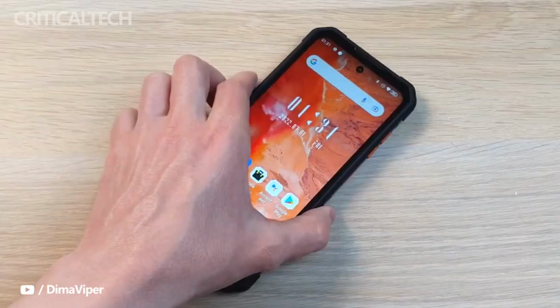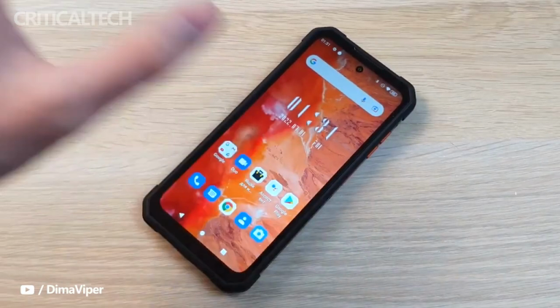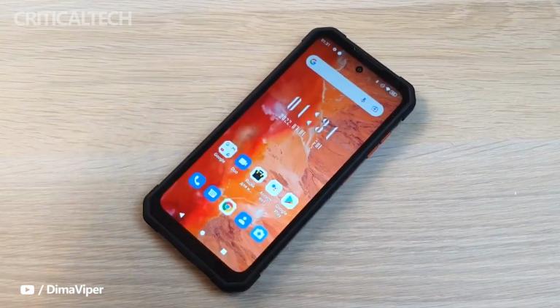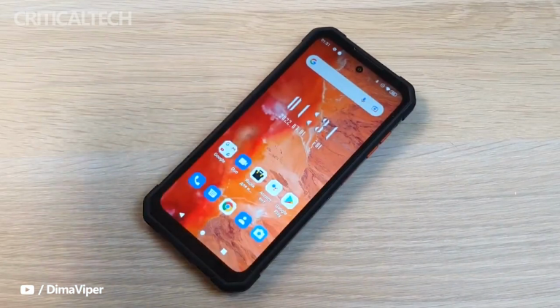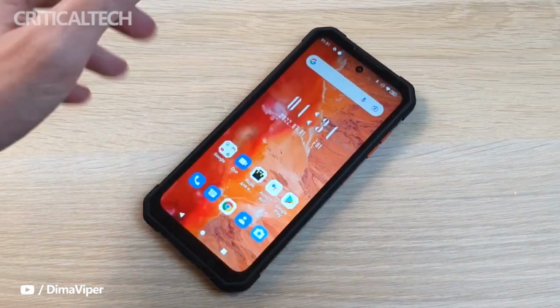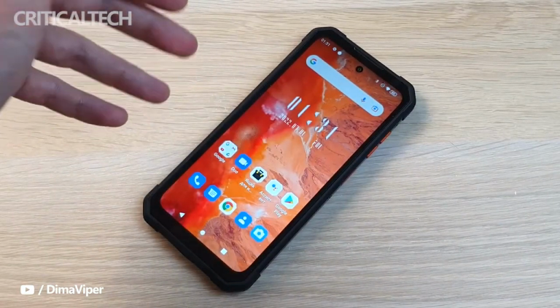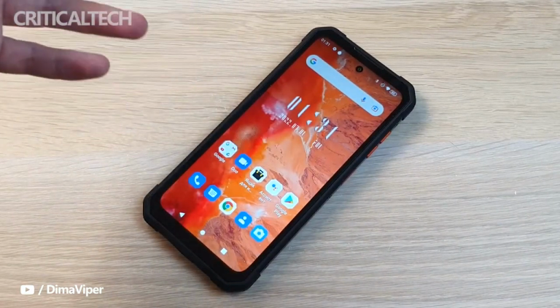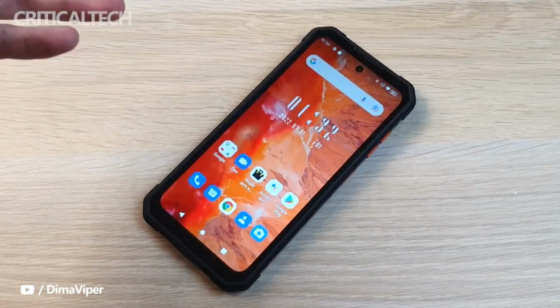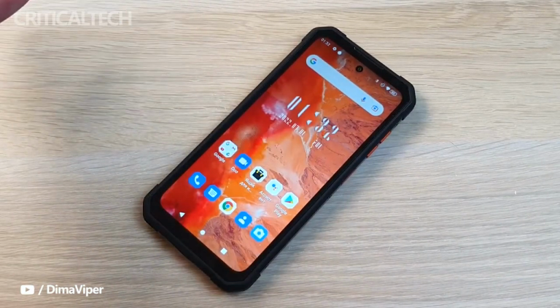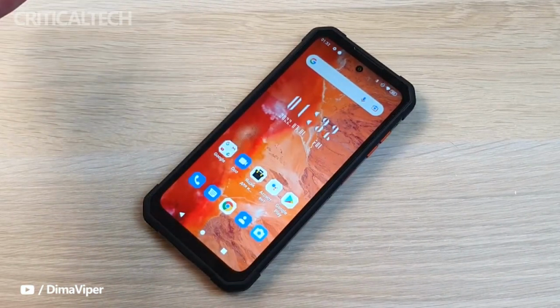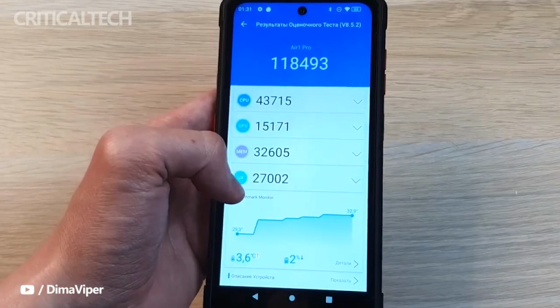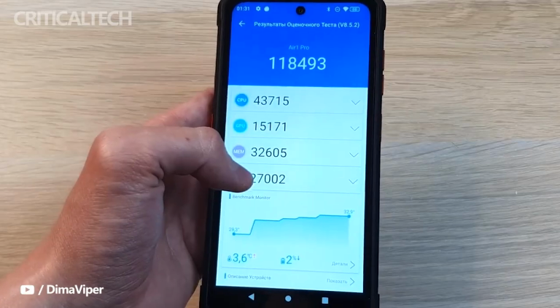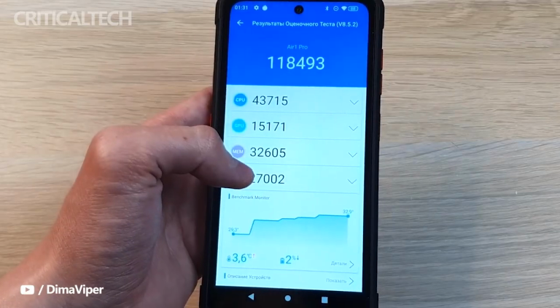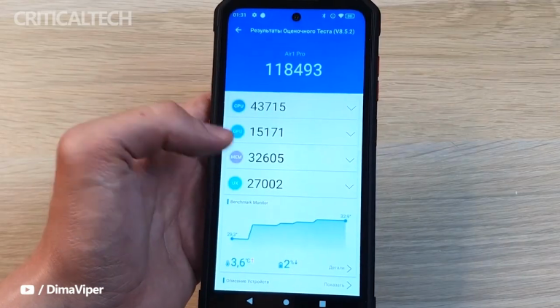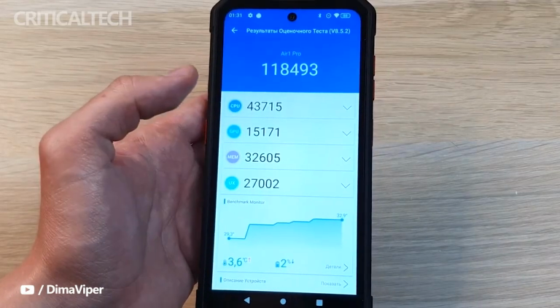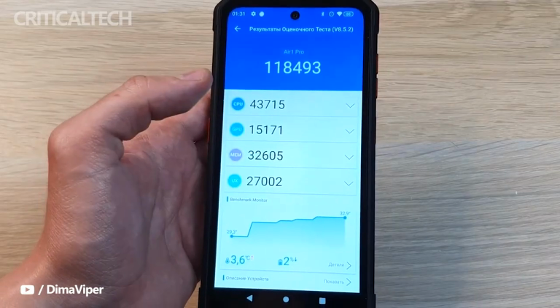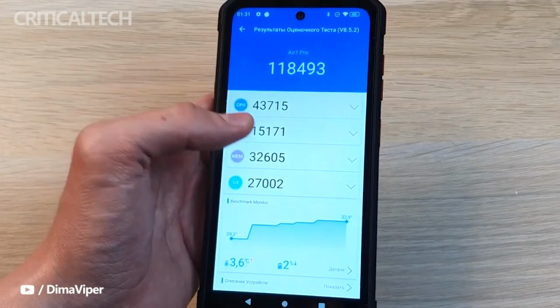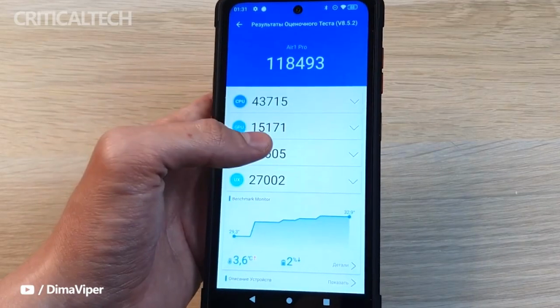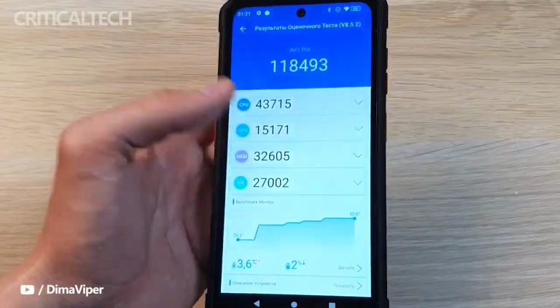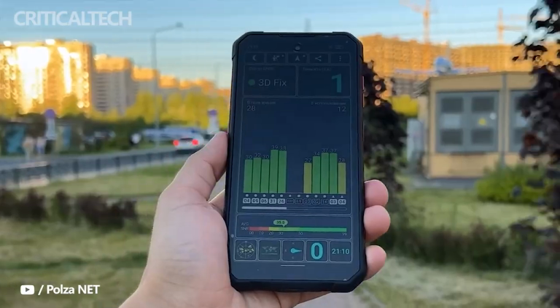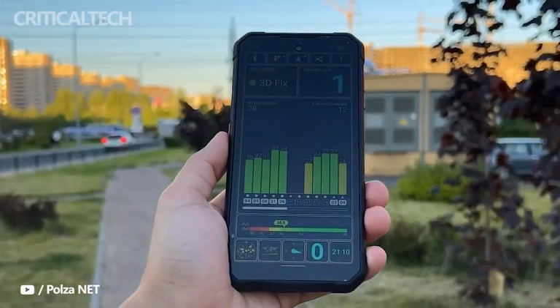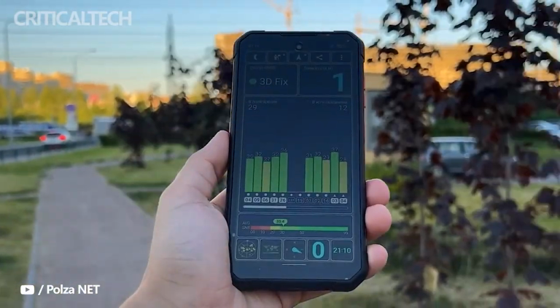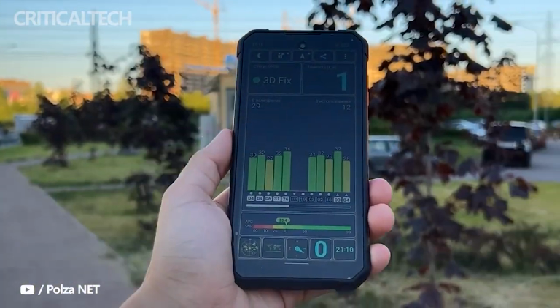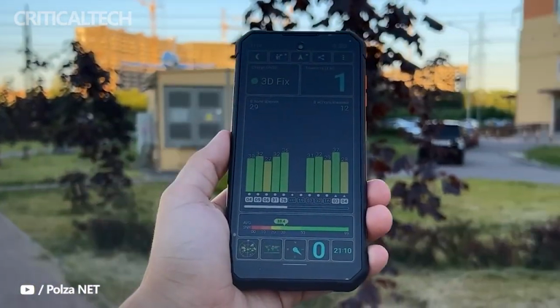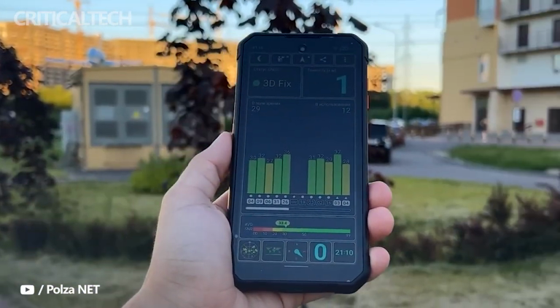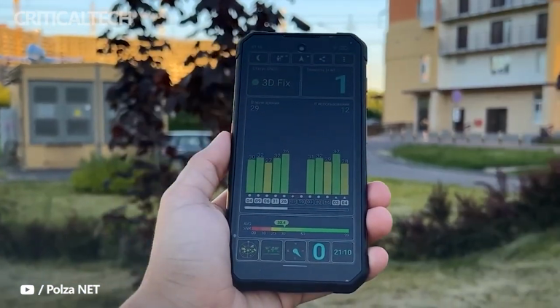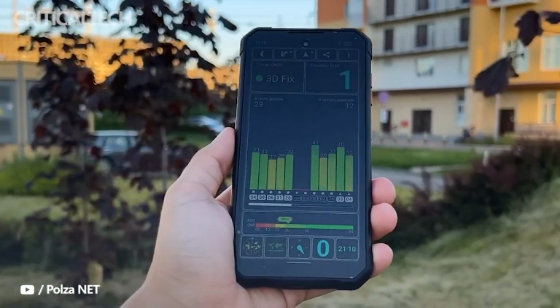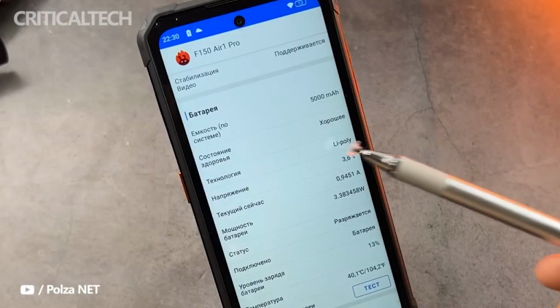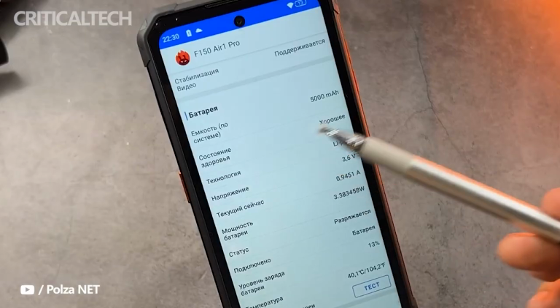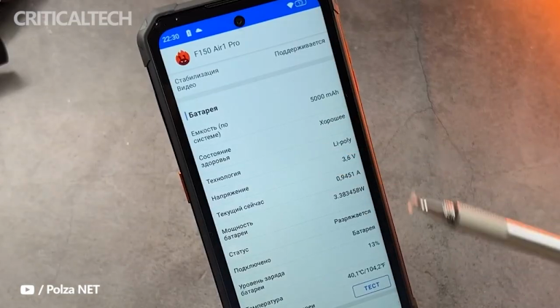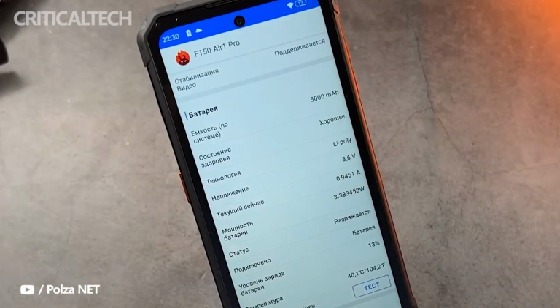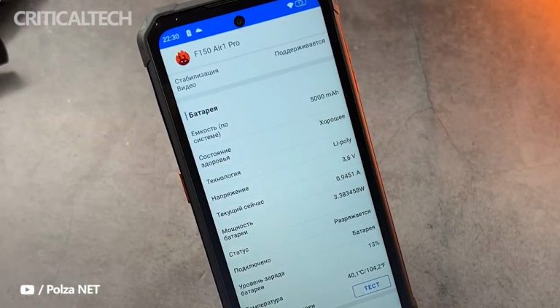There are also some basic sensors for a smartphone, including a gyroscope, accelerometers, and even an electronic compass.